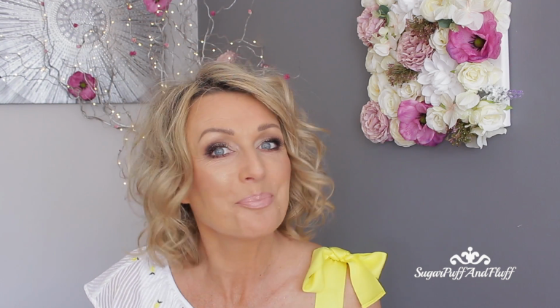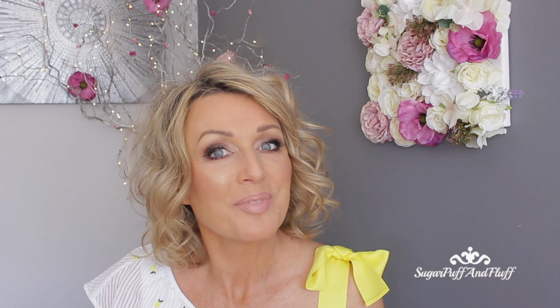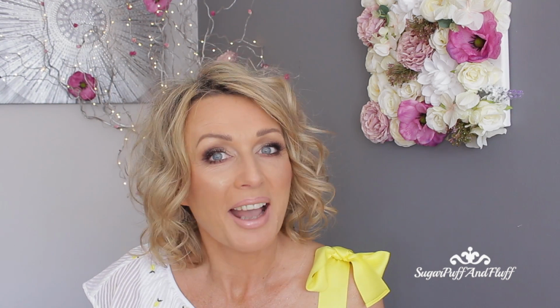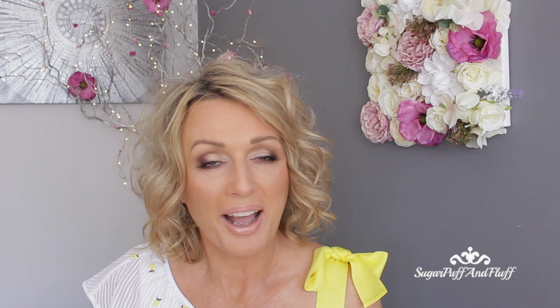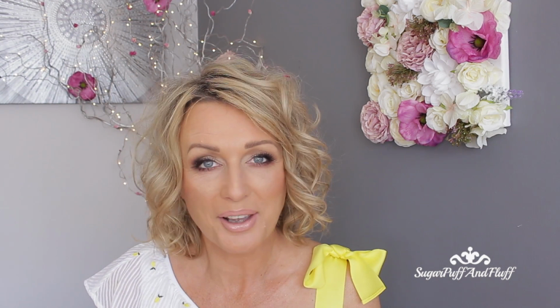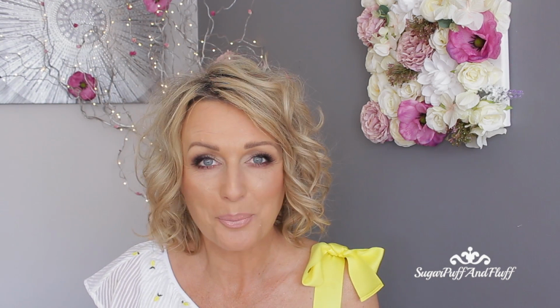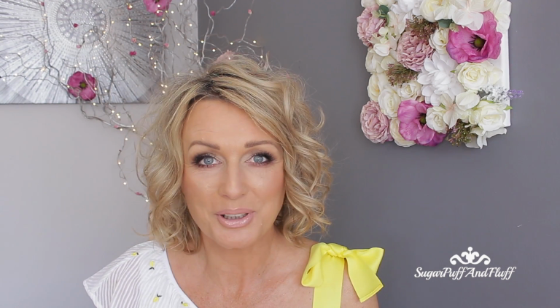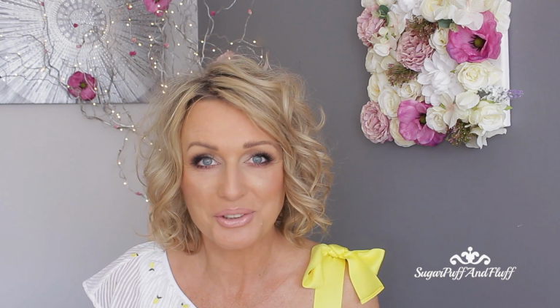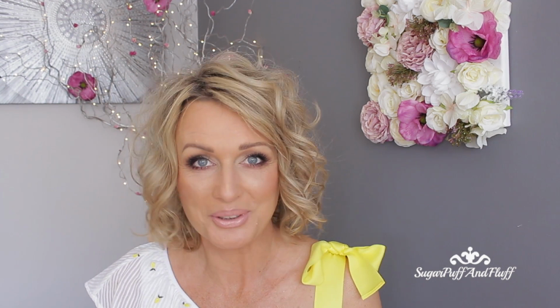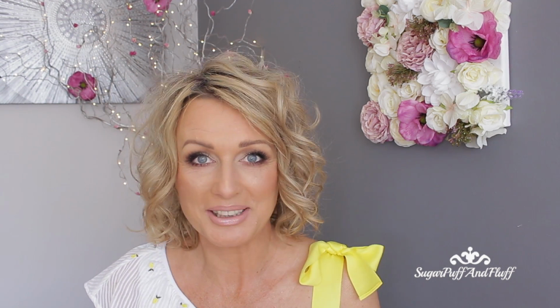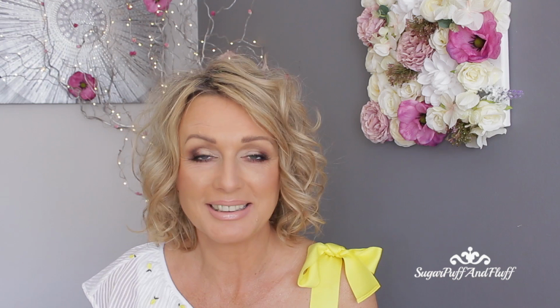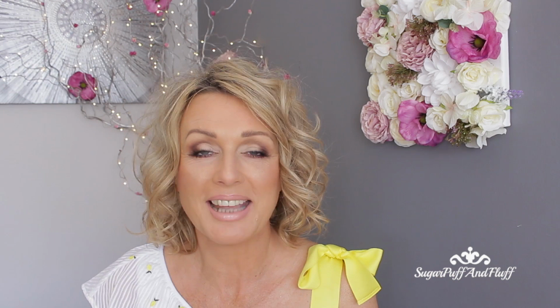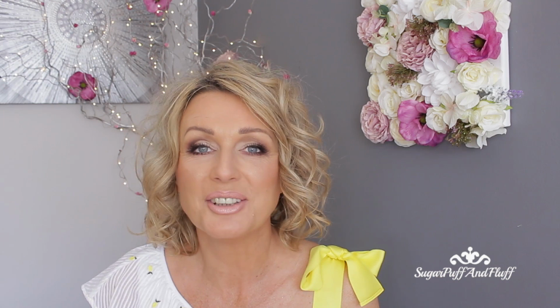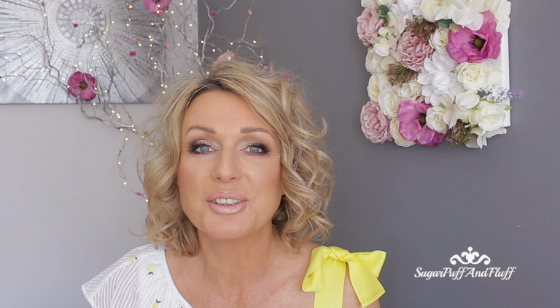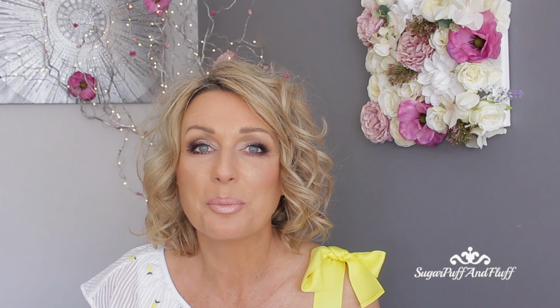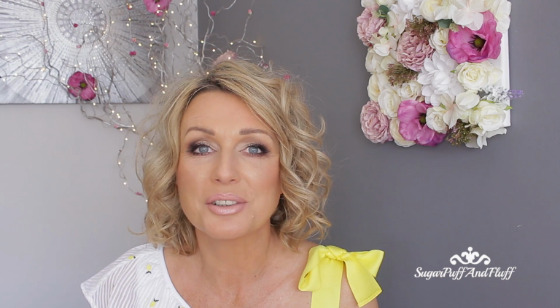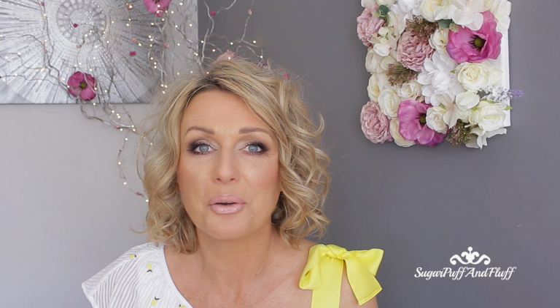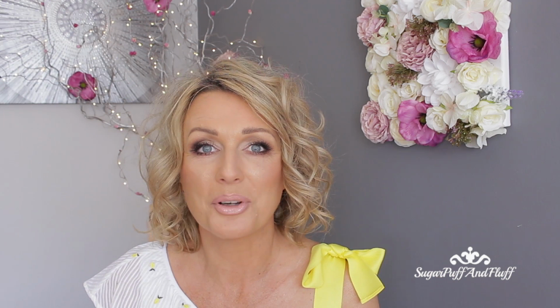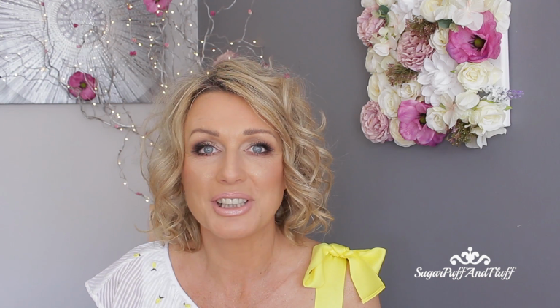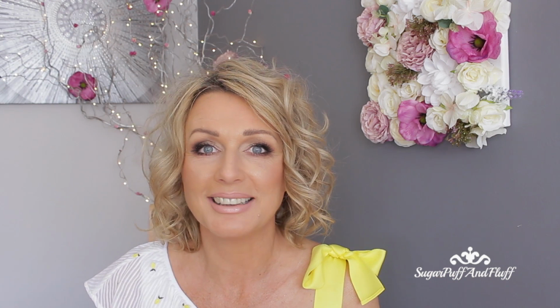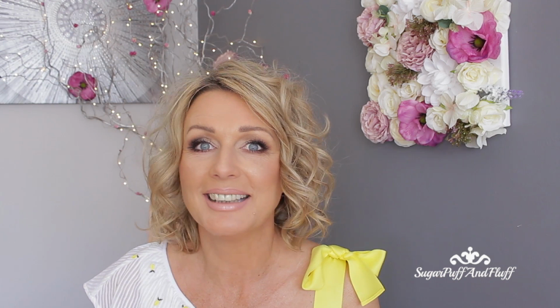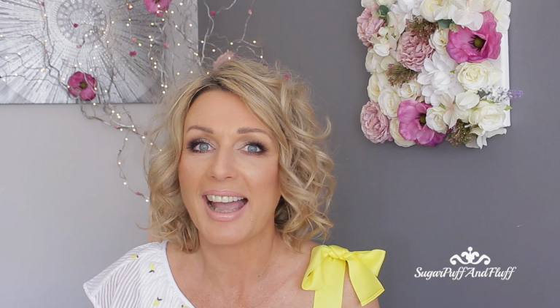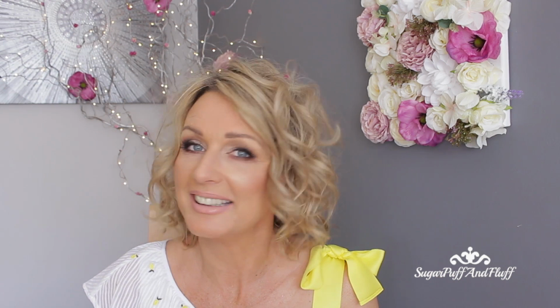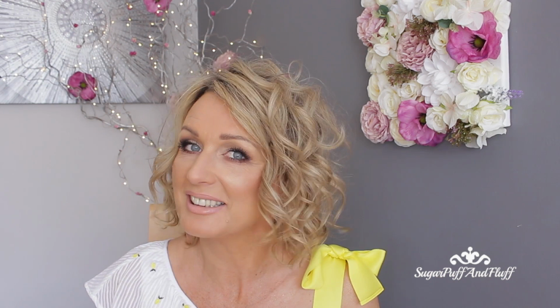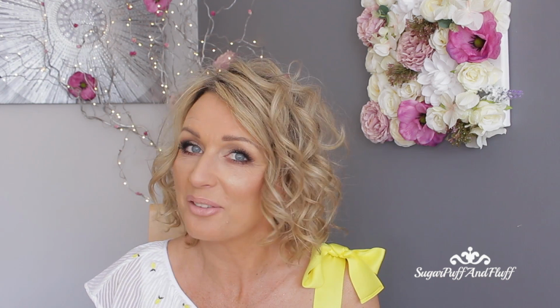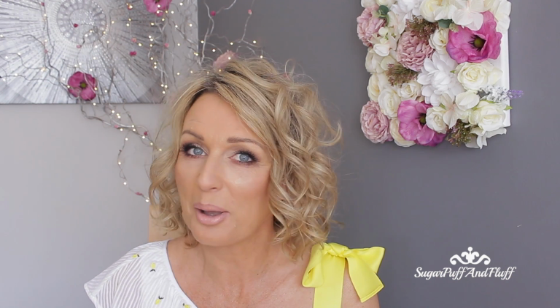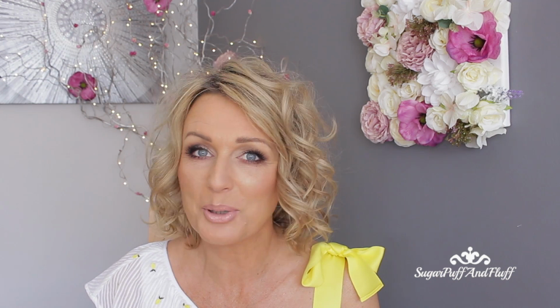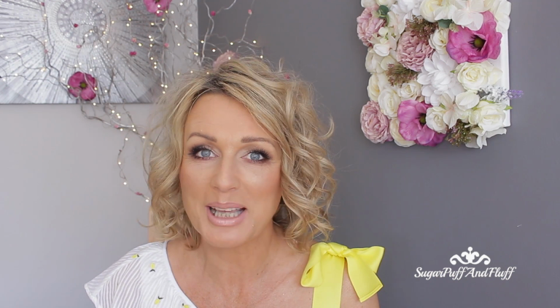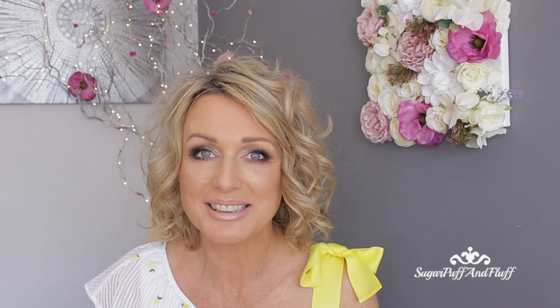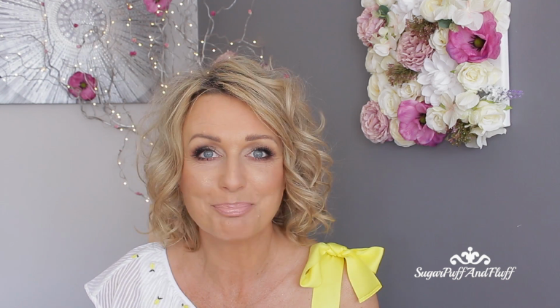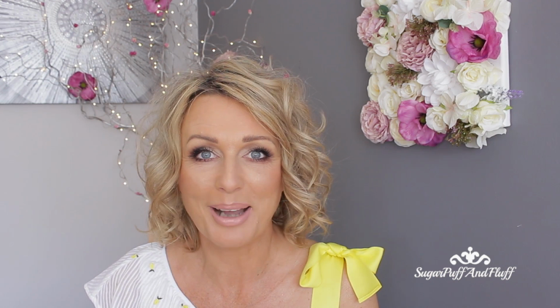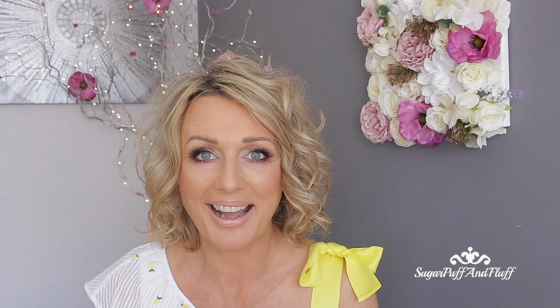I hope you enjoyed it. Thank you so much for watching and stay fabulous, bye!